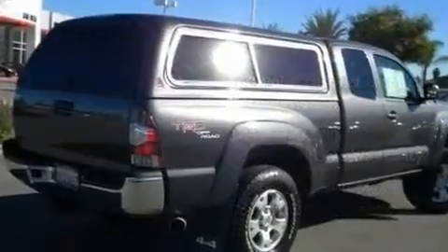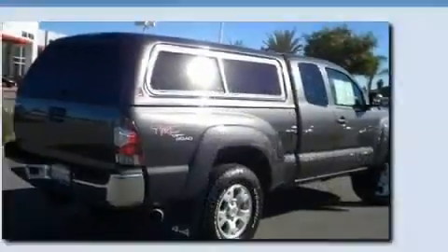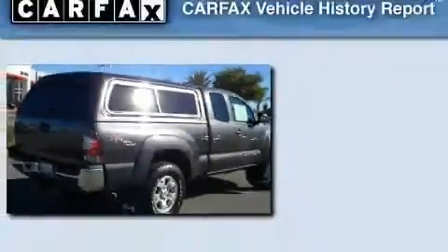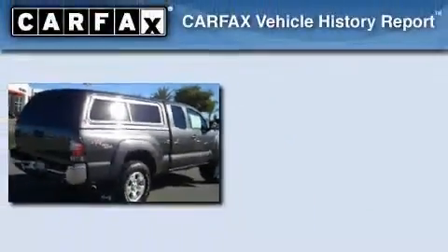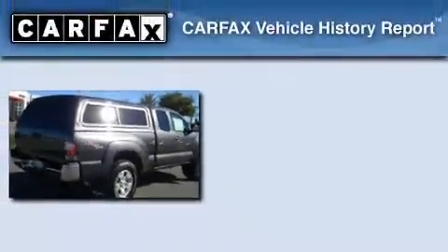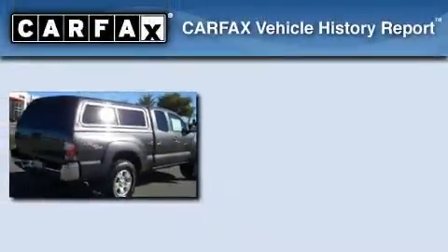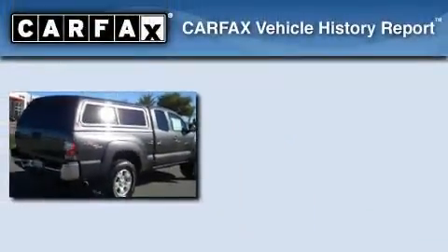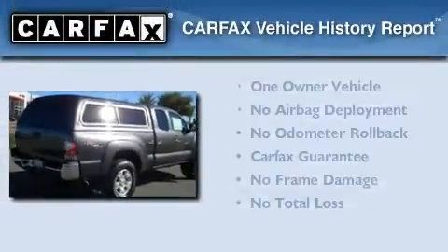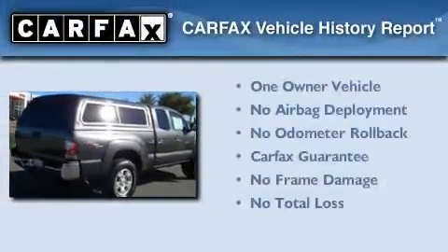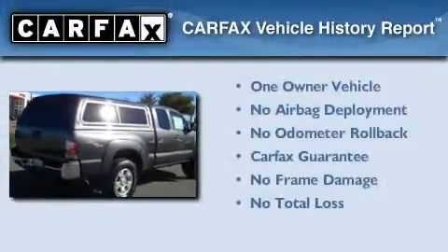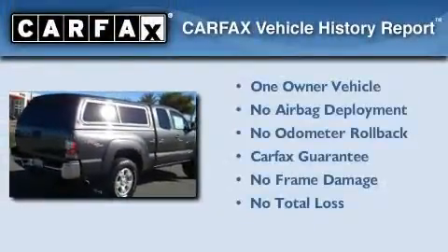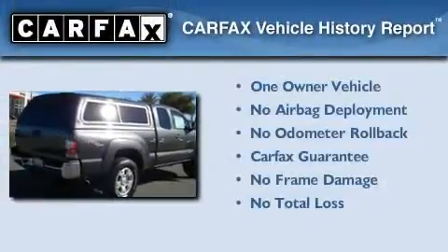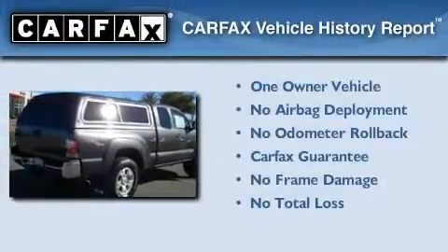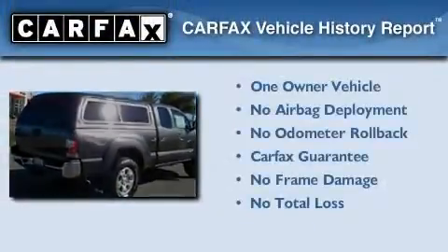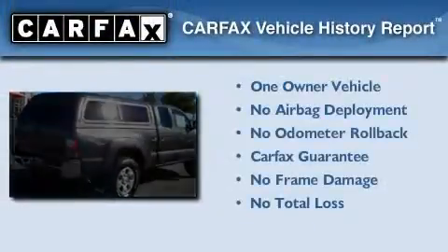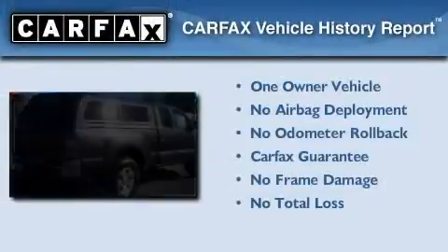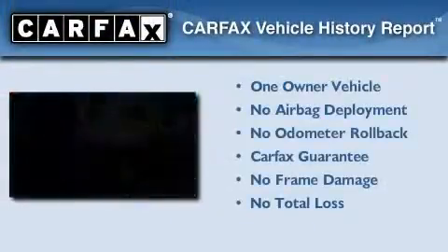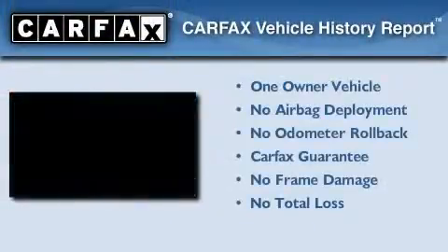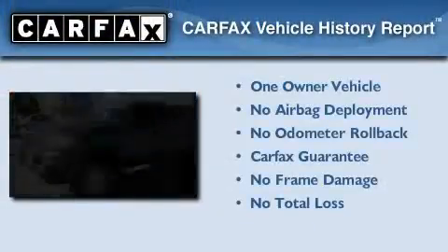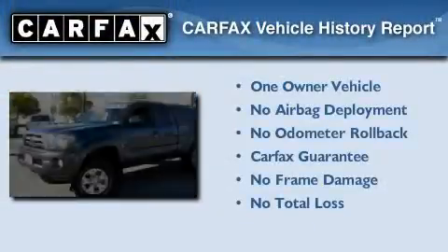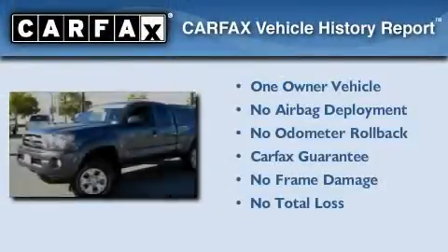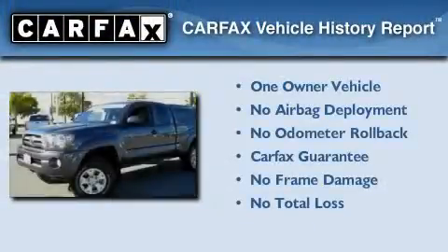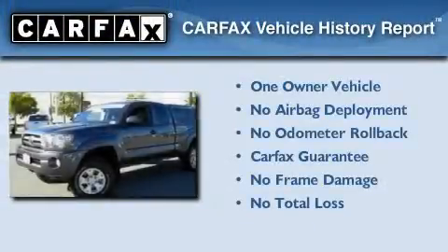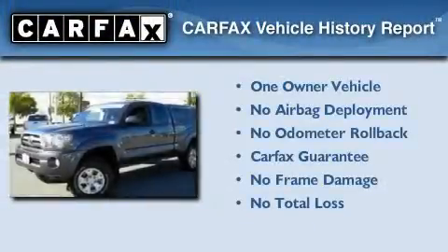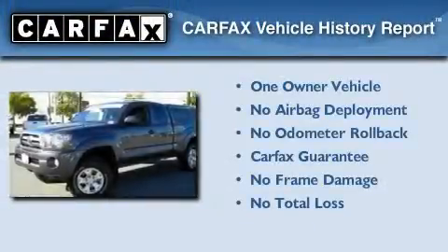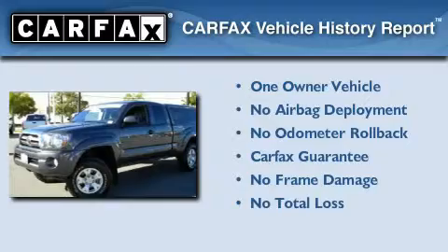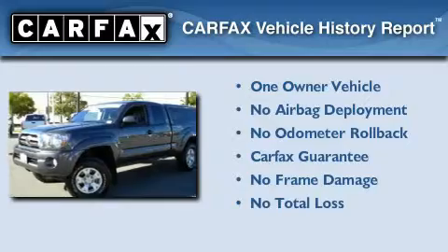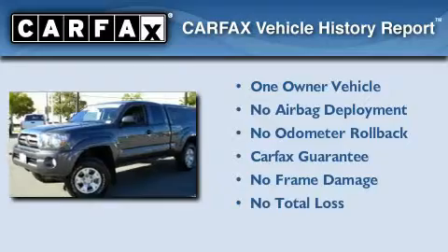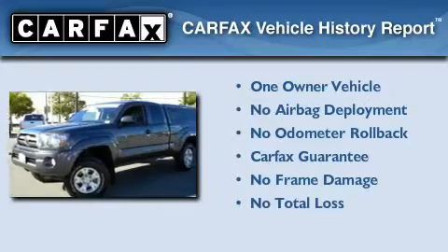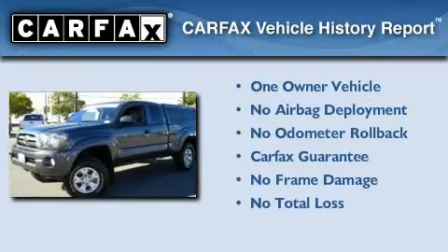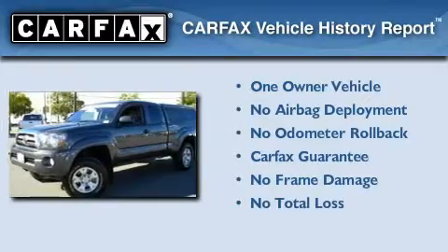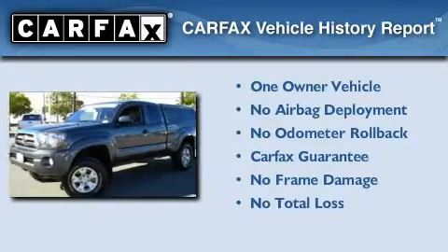This truck also has had only one owner, and it qualifies for the Carfax buy-back guarantee.